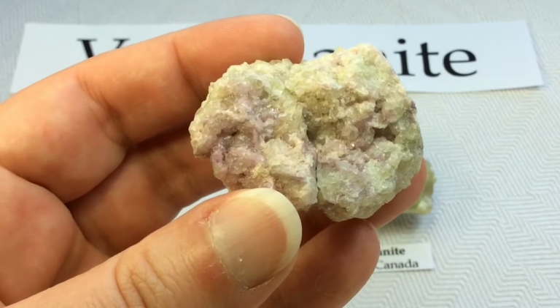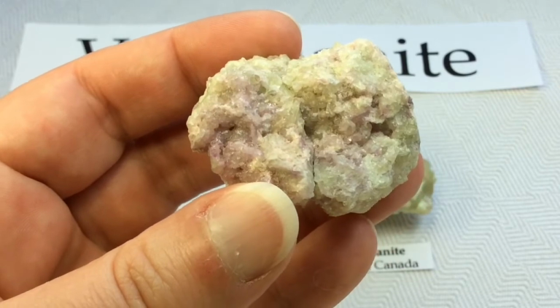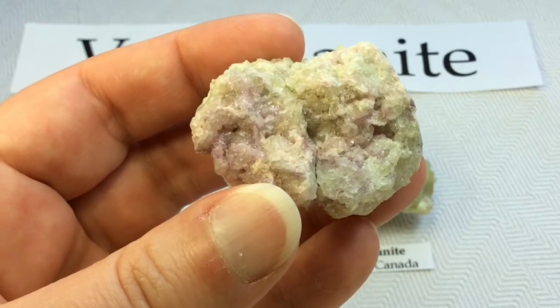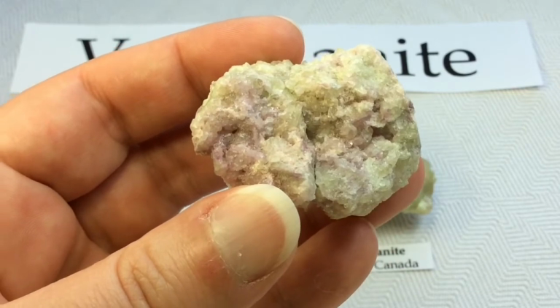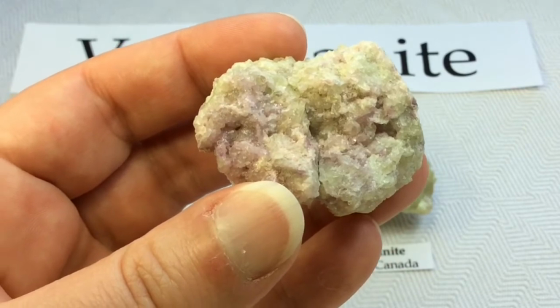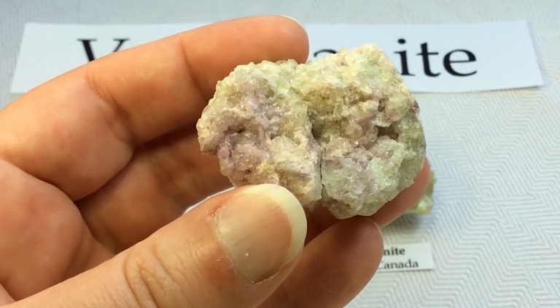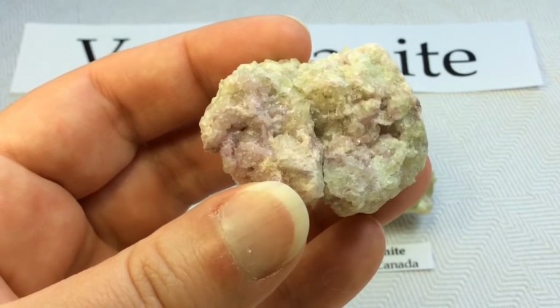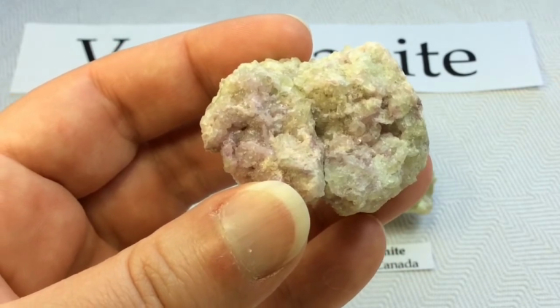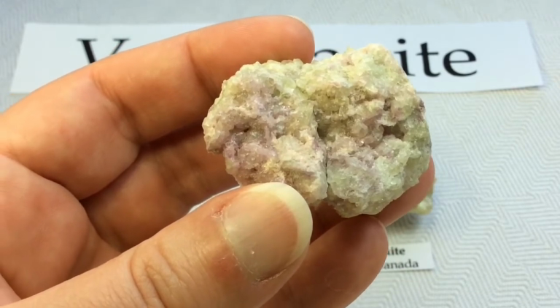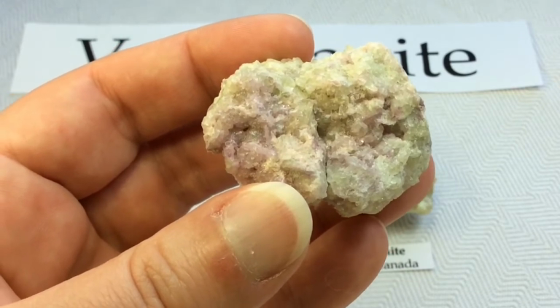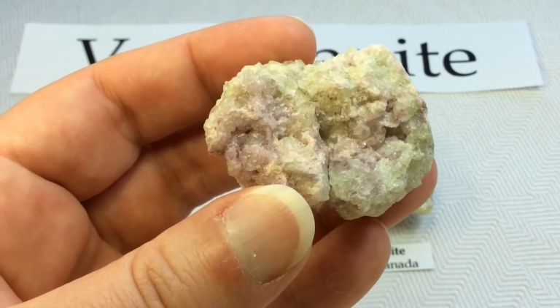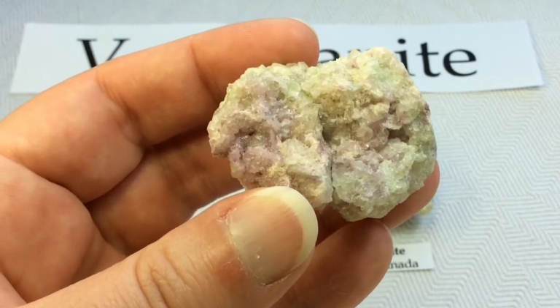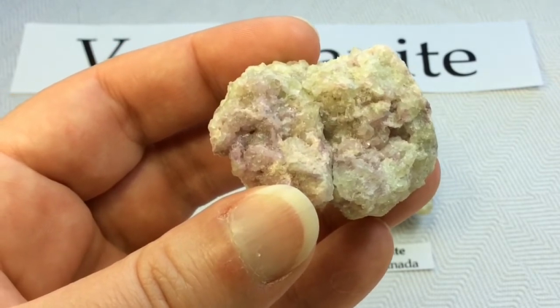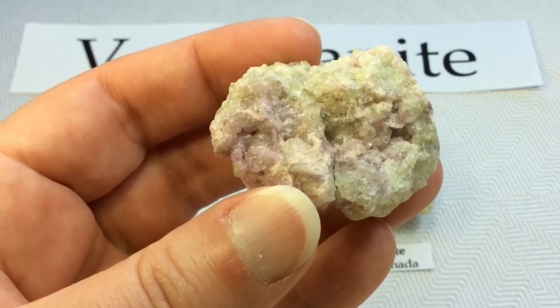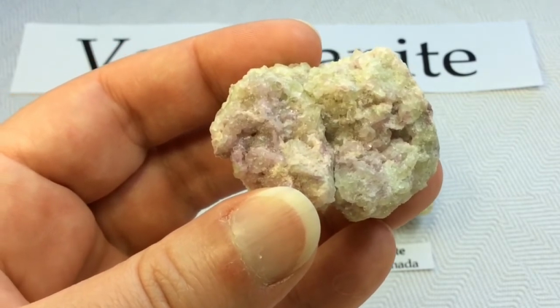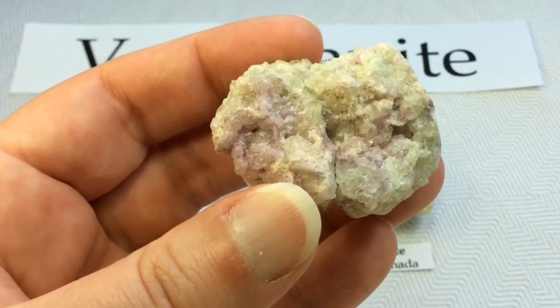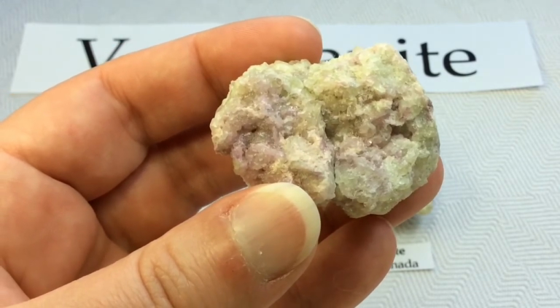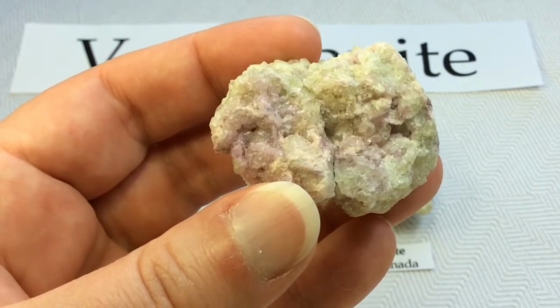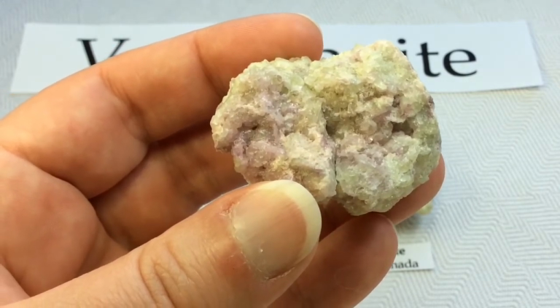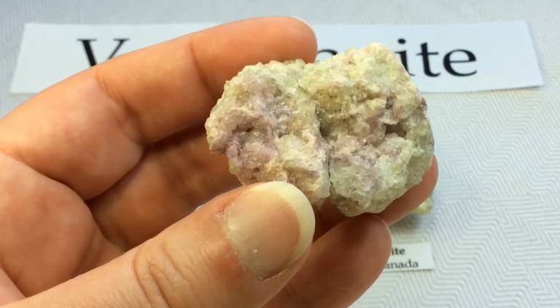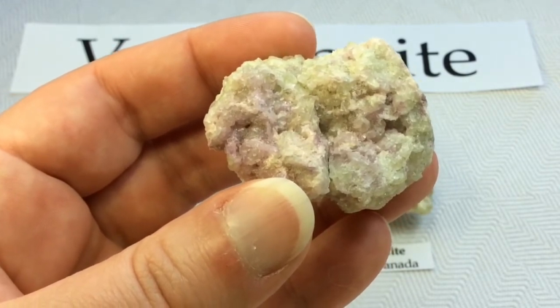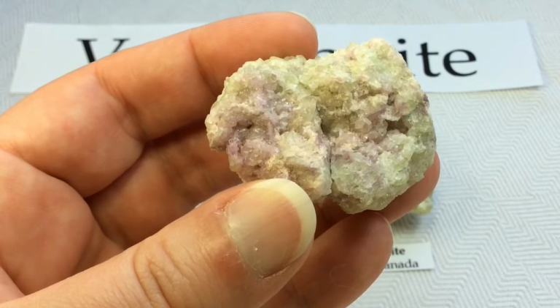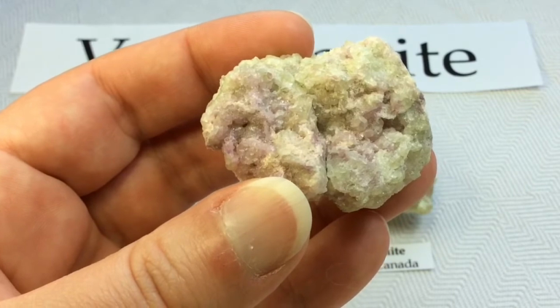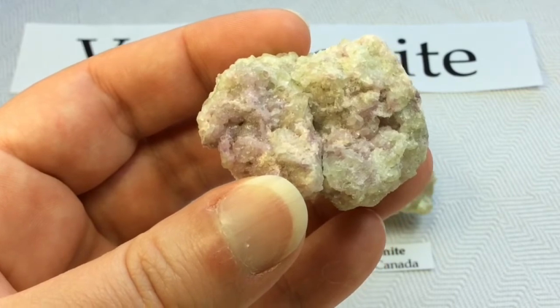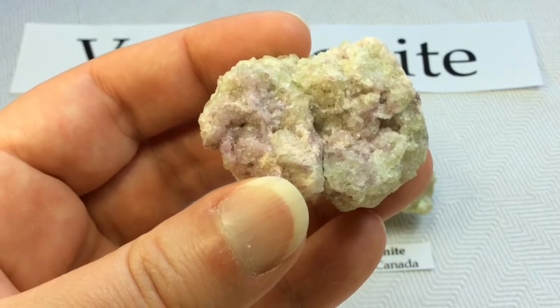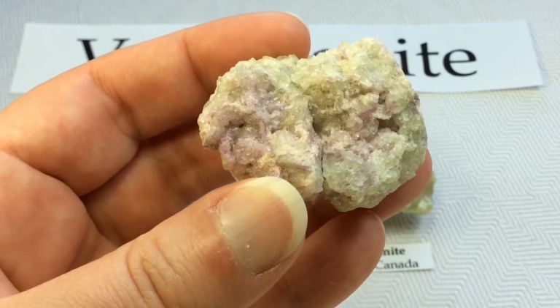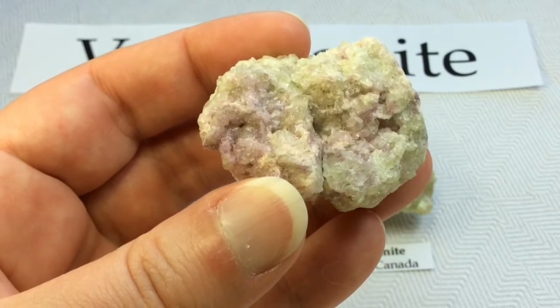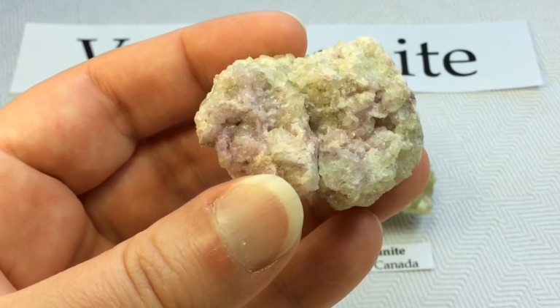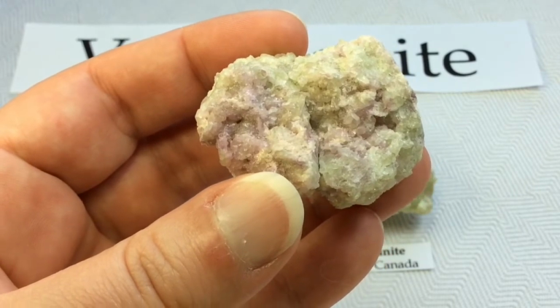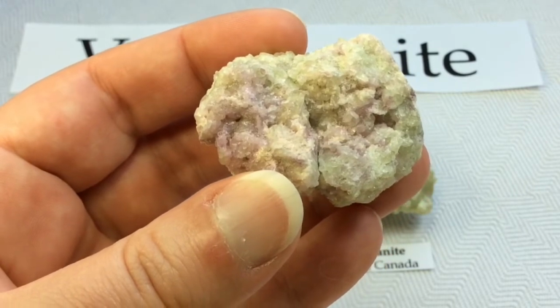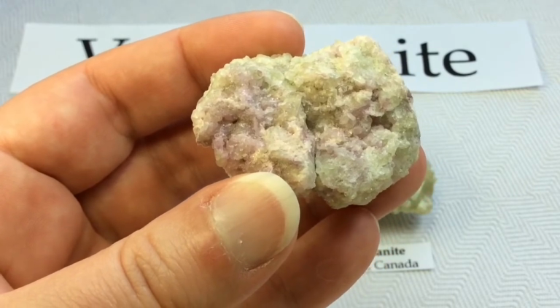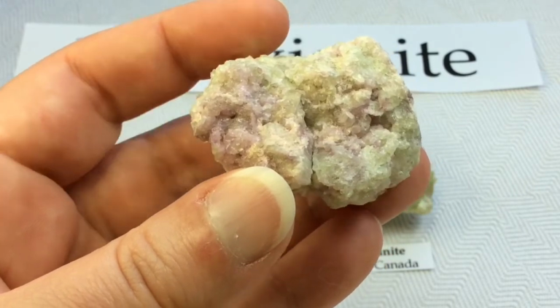Vesuvianite occurs as tetragonal crystals in skarn deposits and limestones that have been subjected to contact metamorphism.